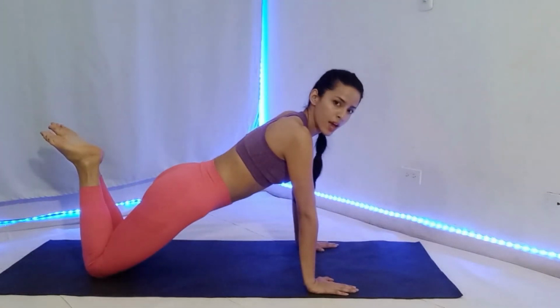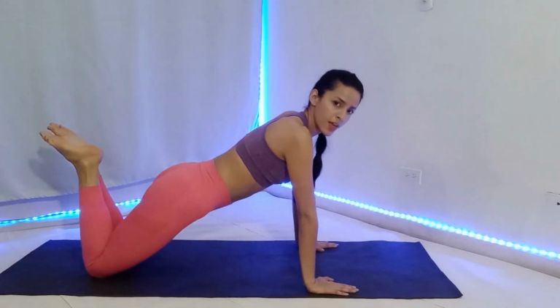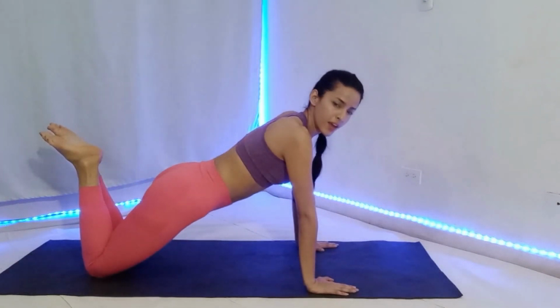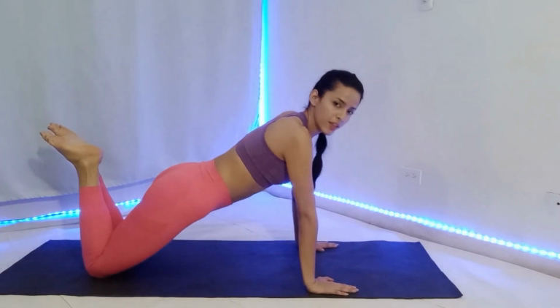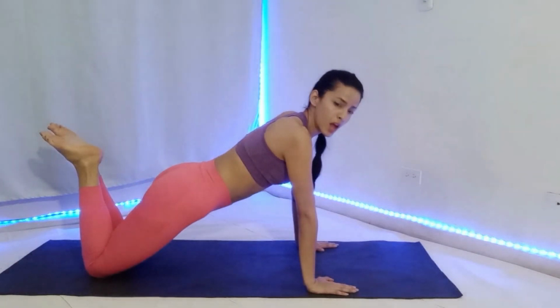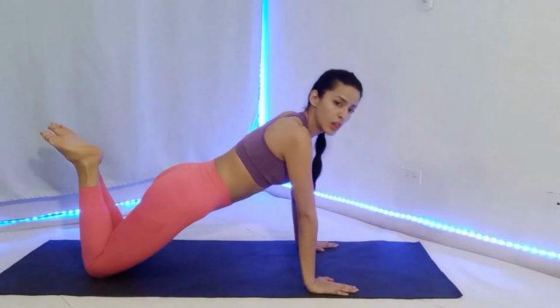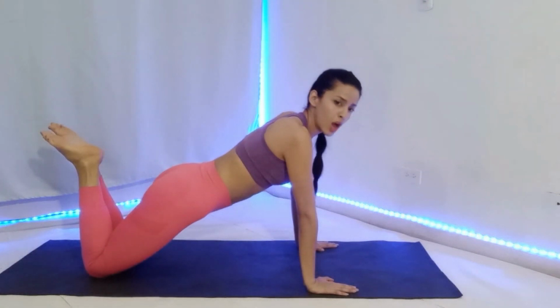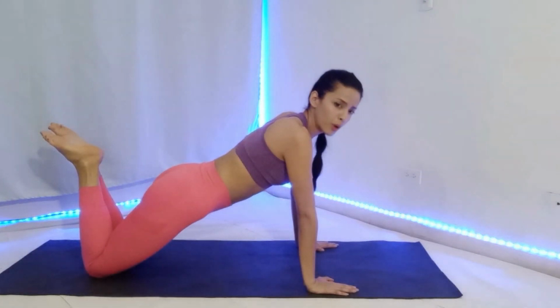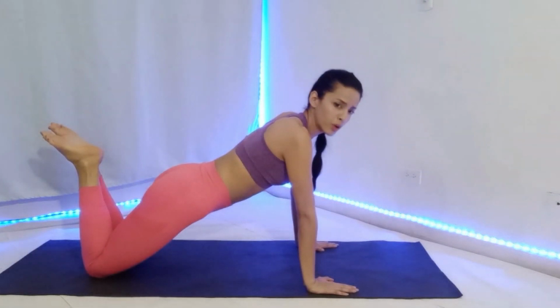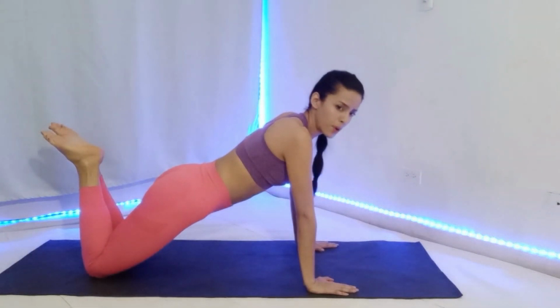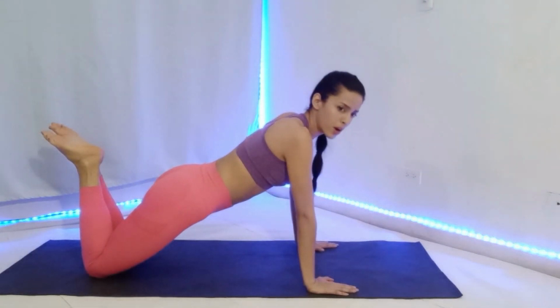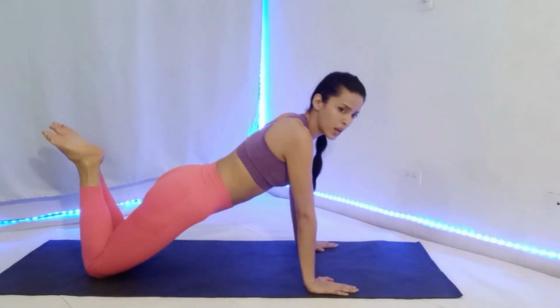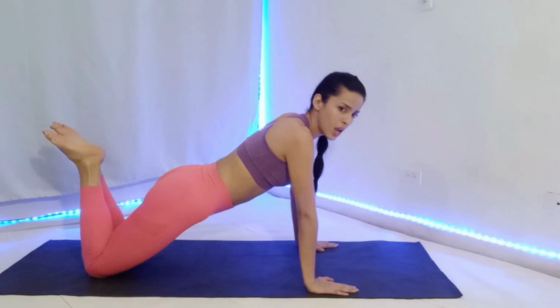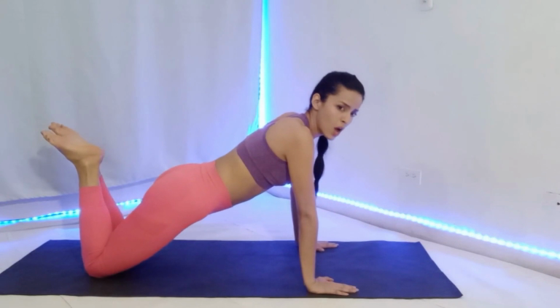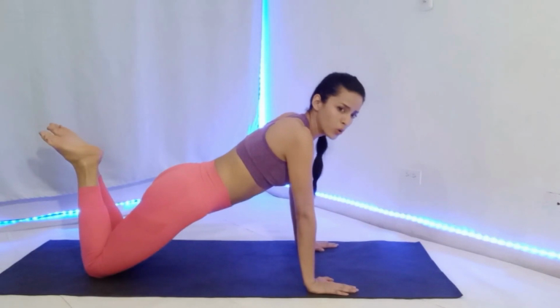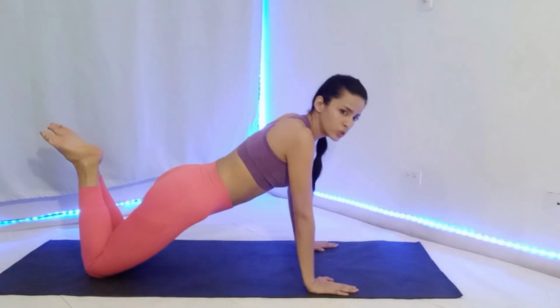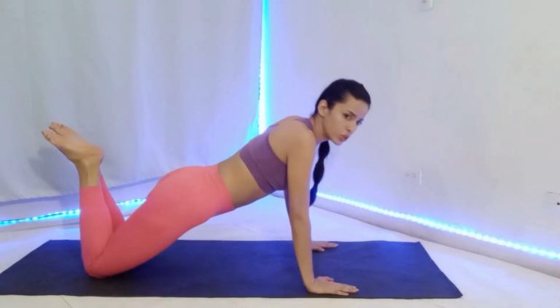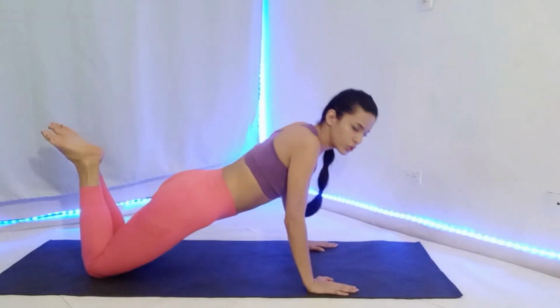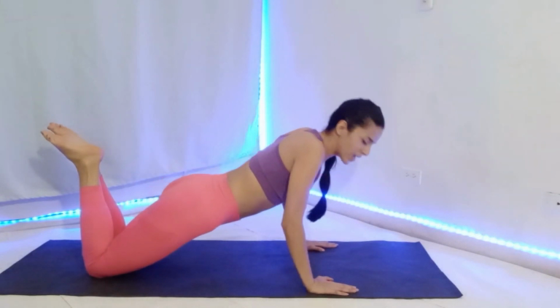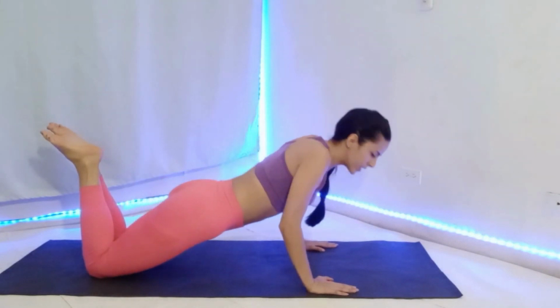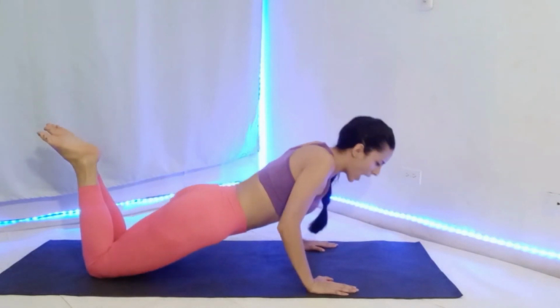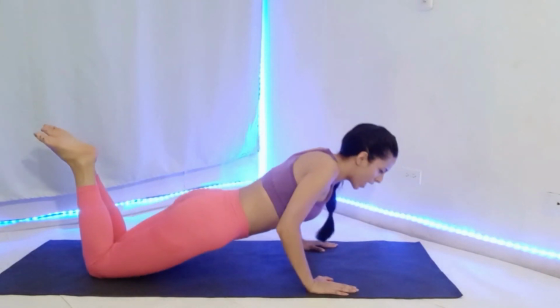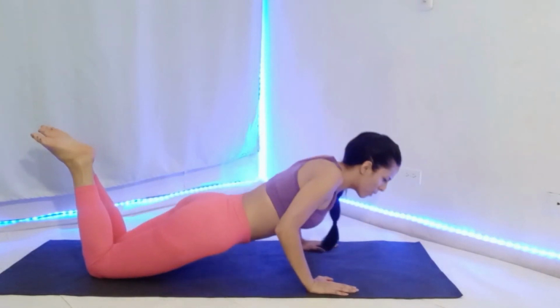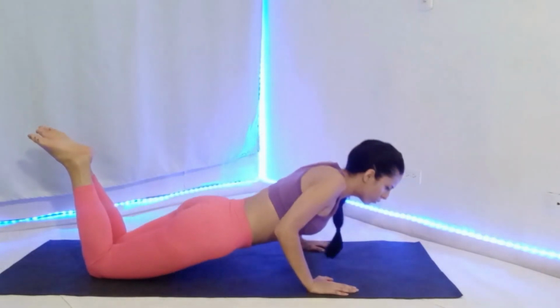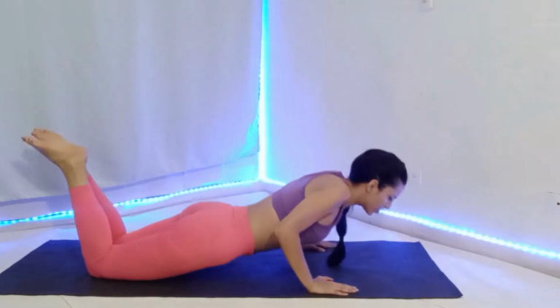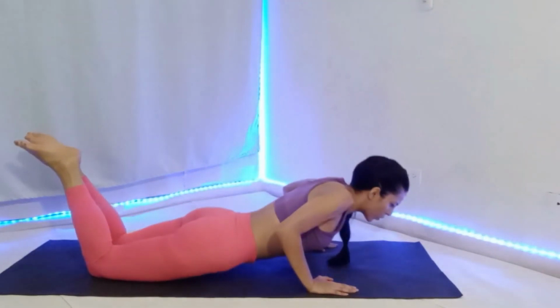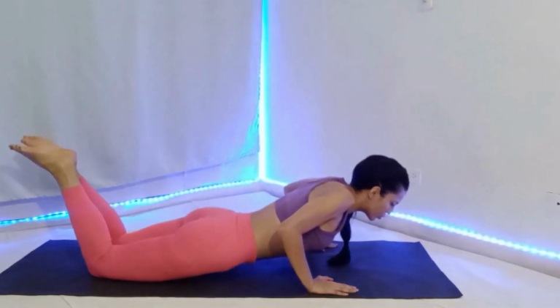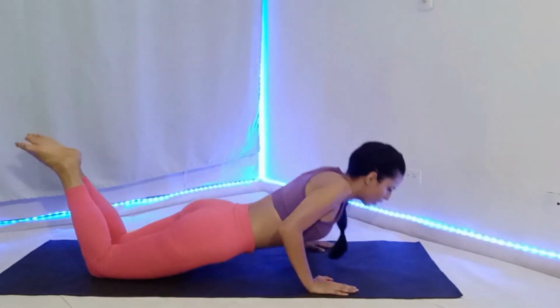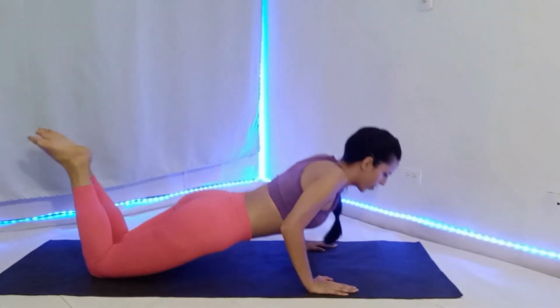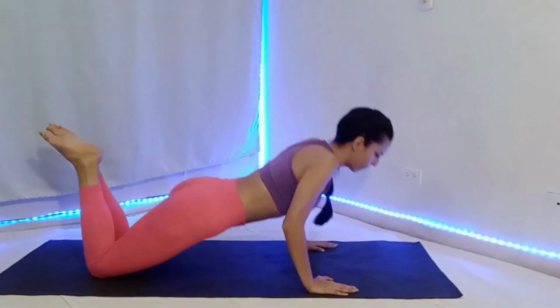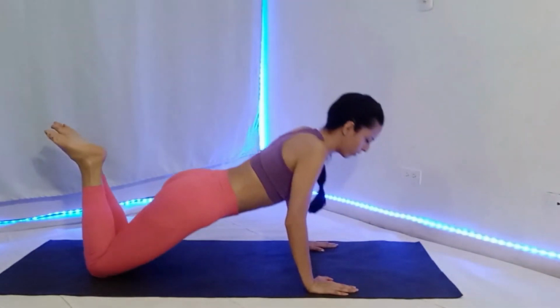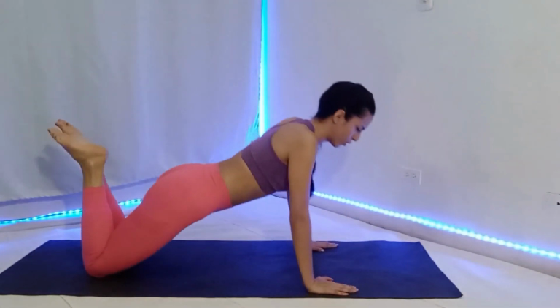Then lower your body onto your chest, almost touching the floor.